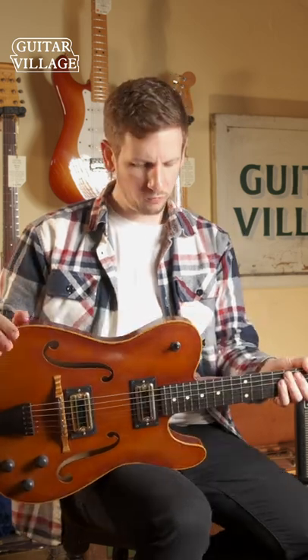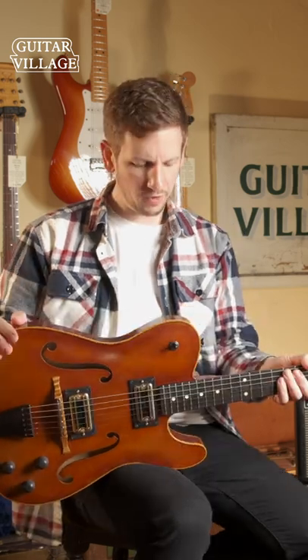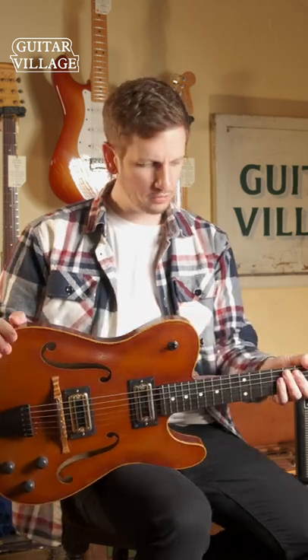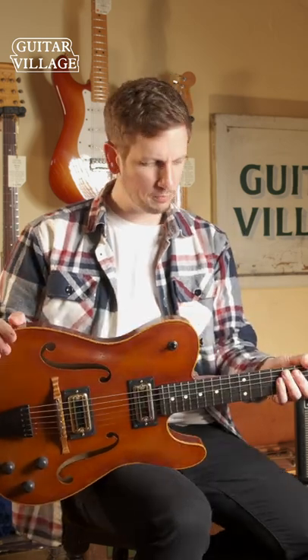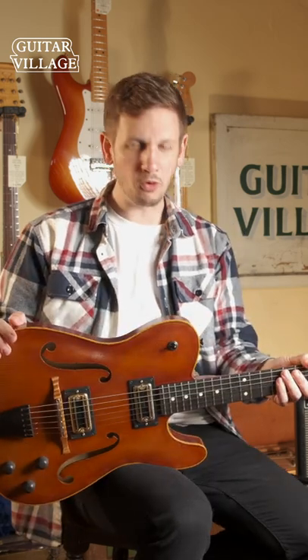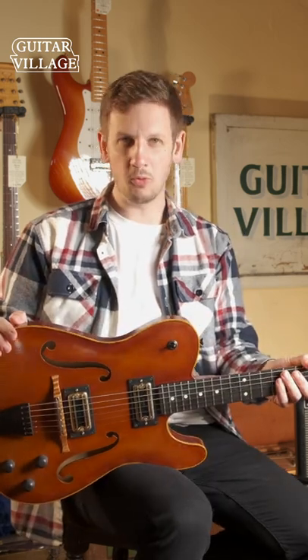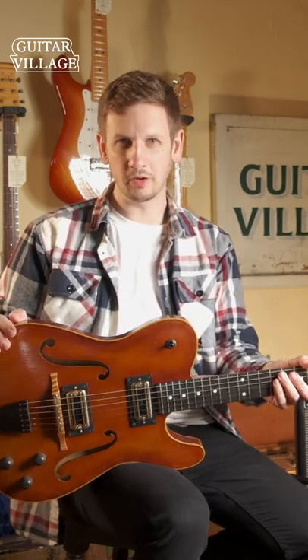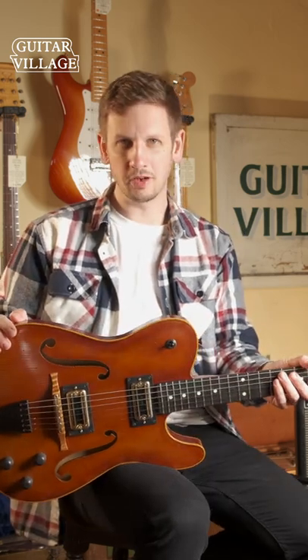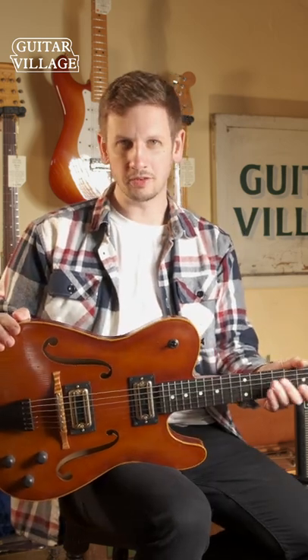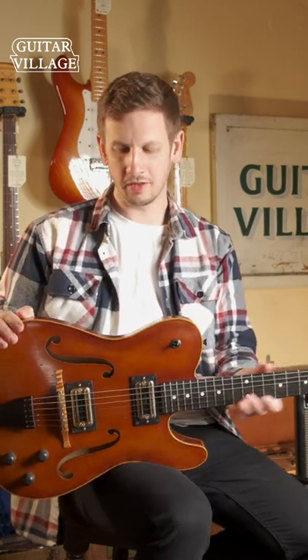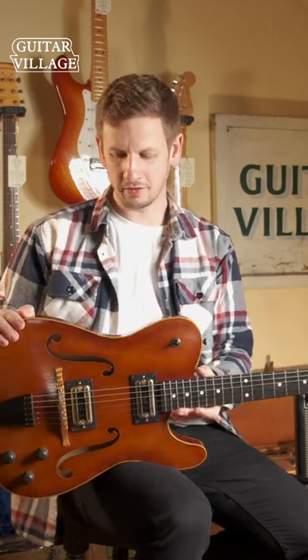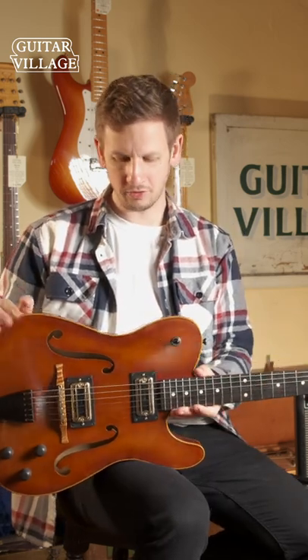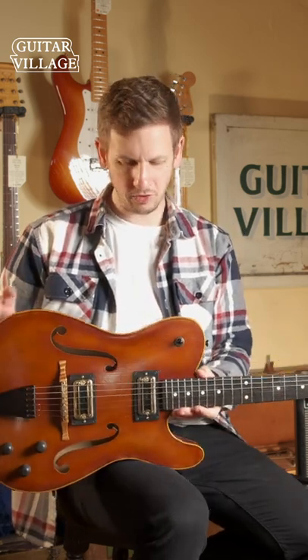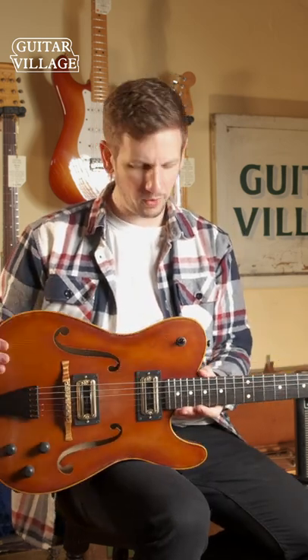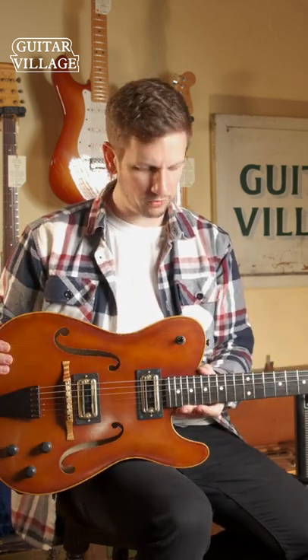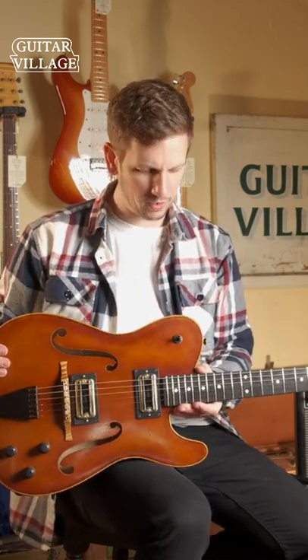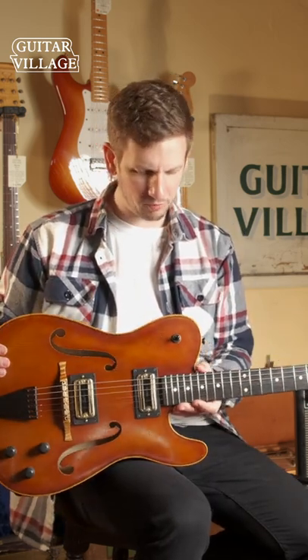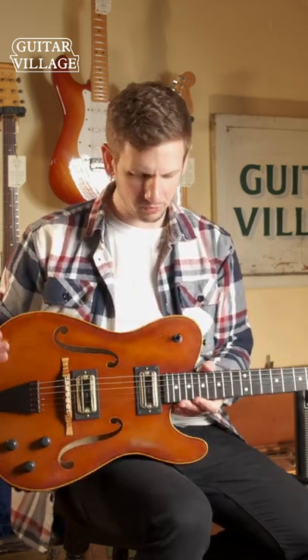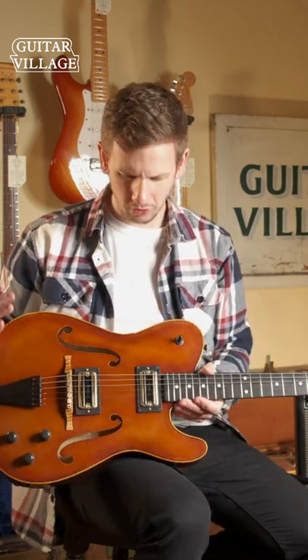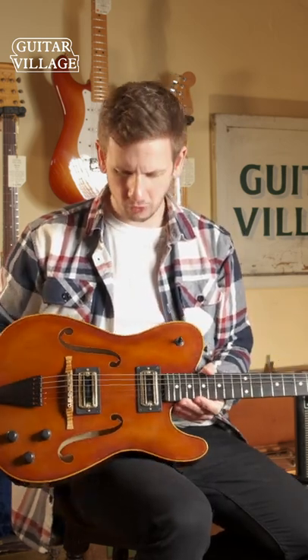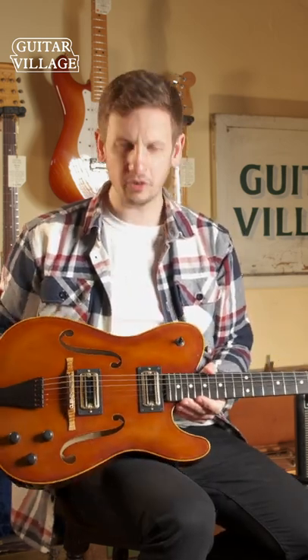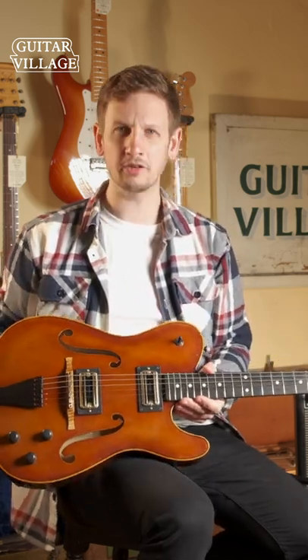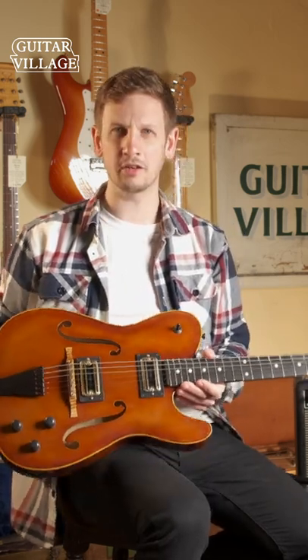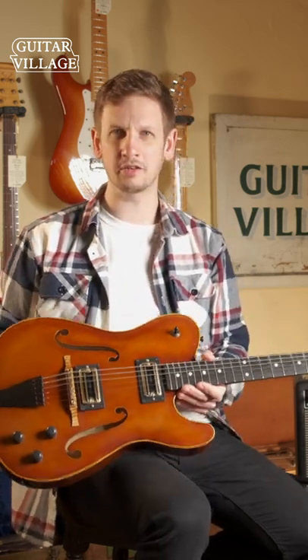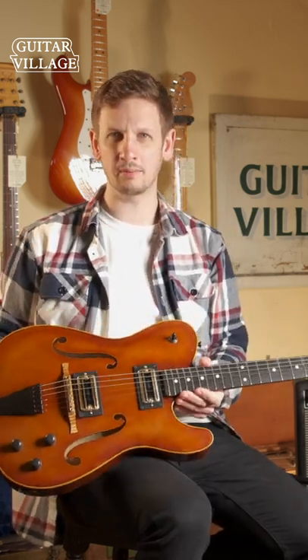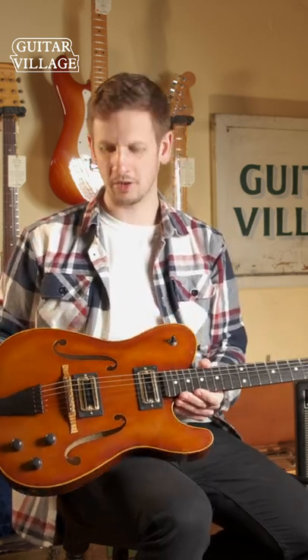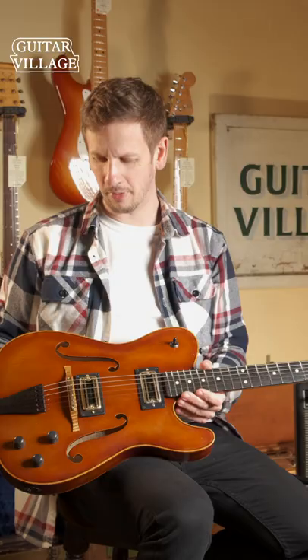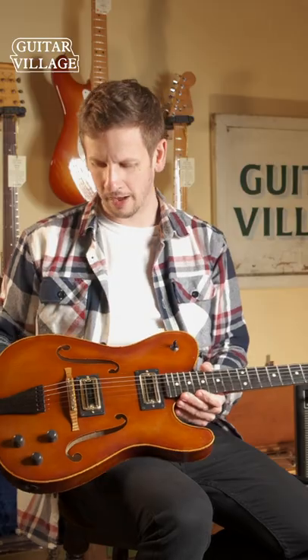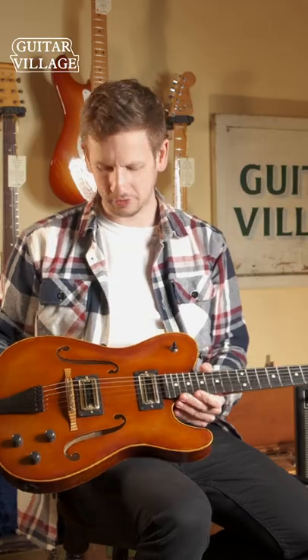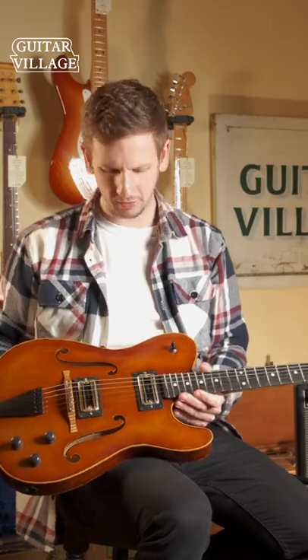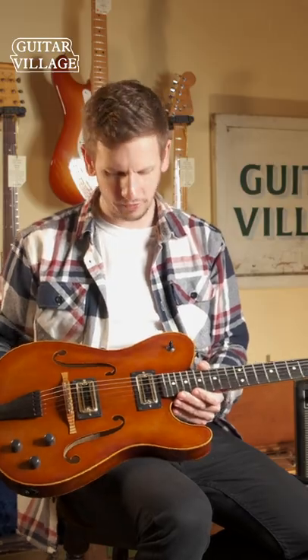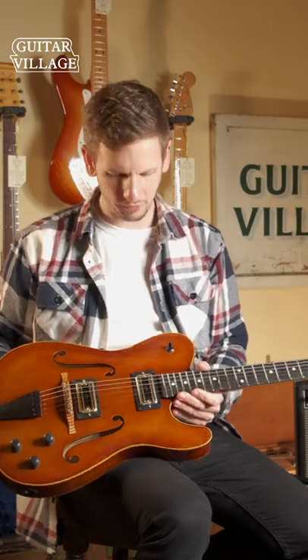Fender should build more guitars like this. It's so out there but so traditional at the same time. I absolutely love it.